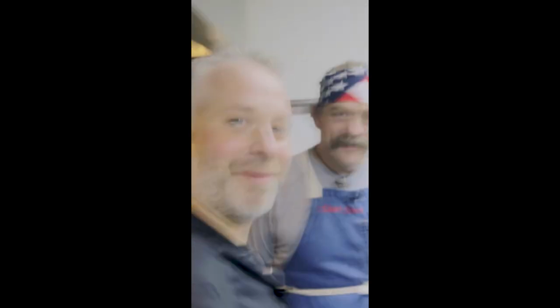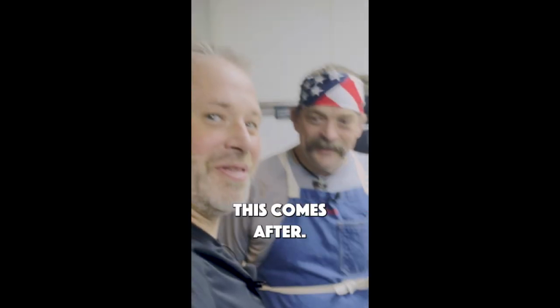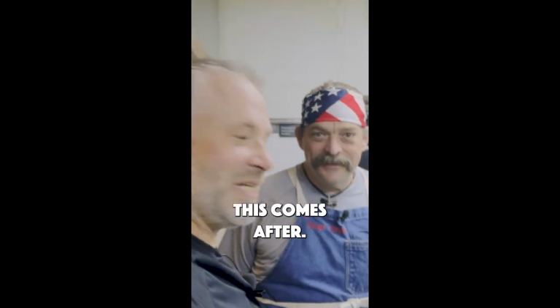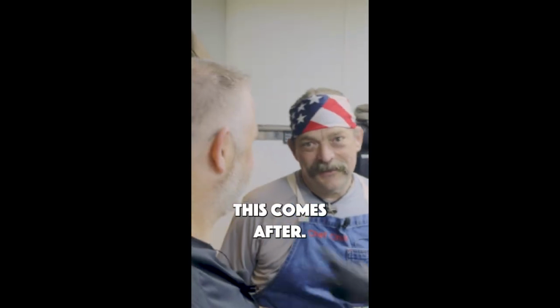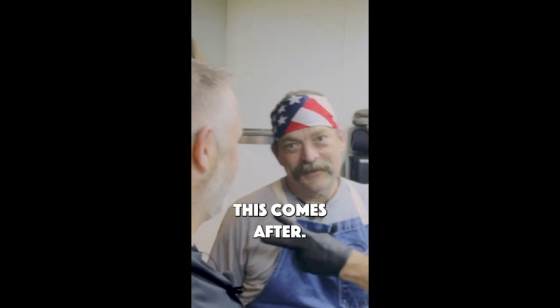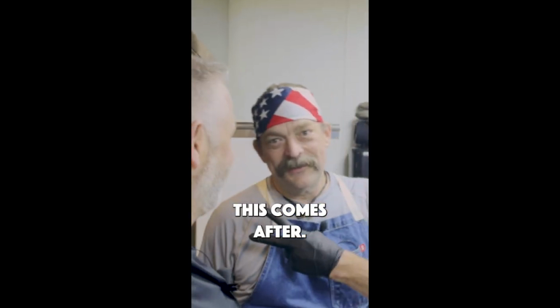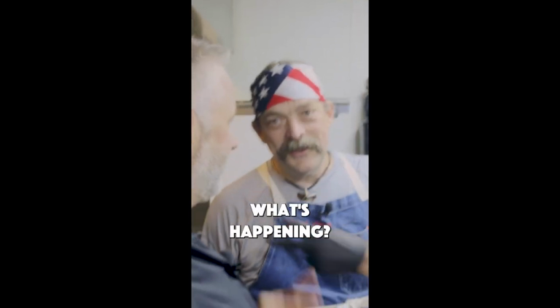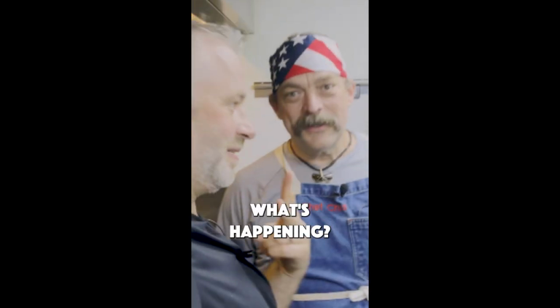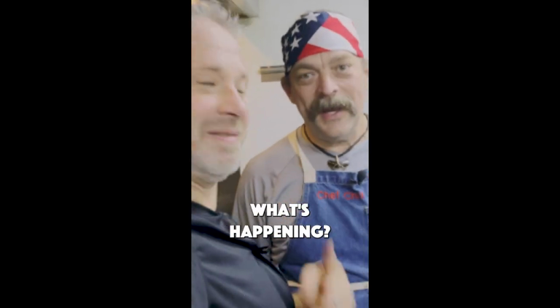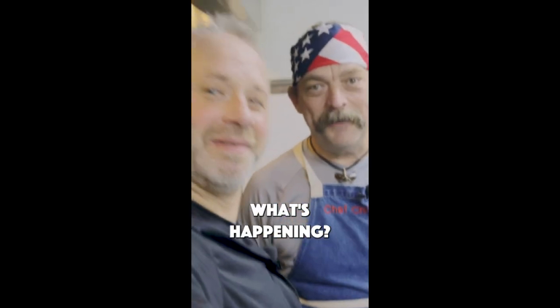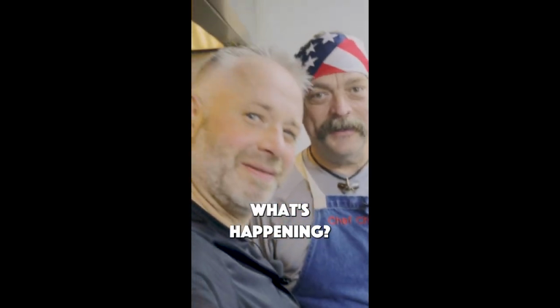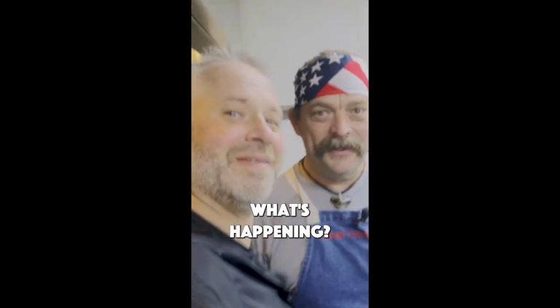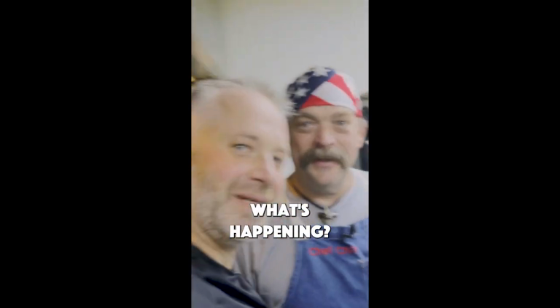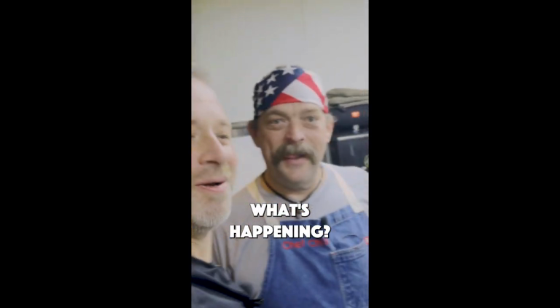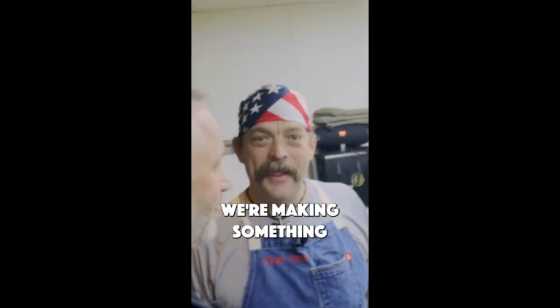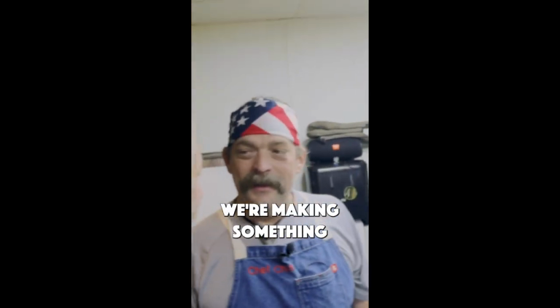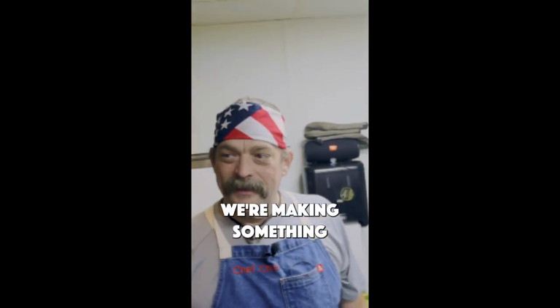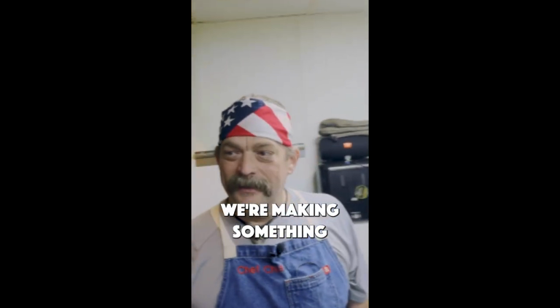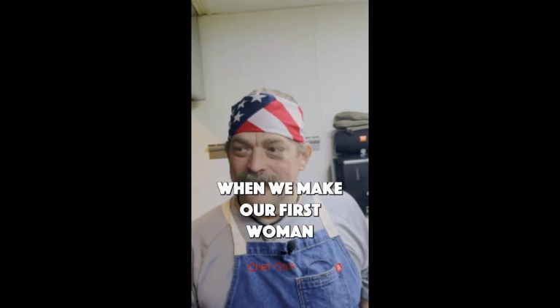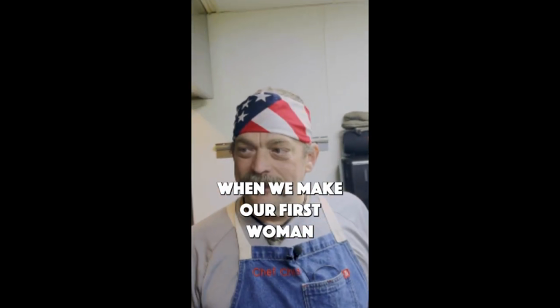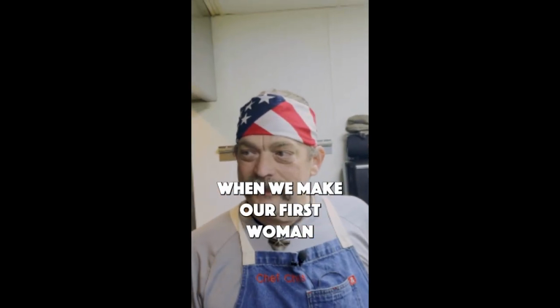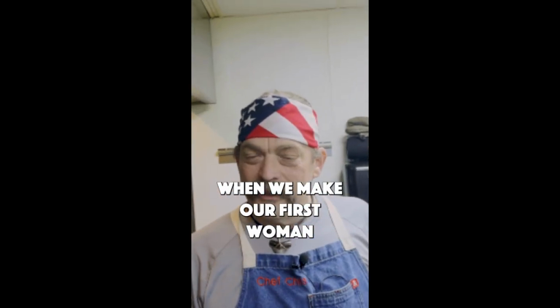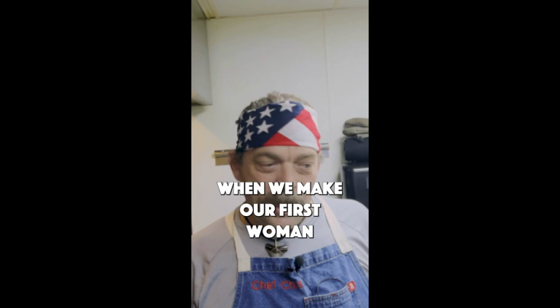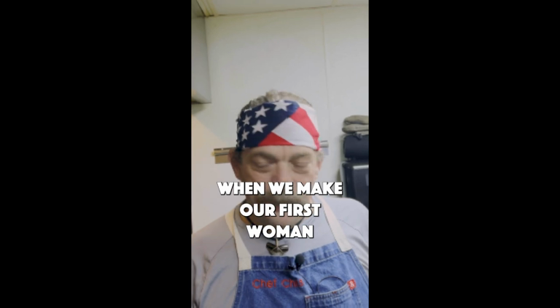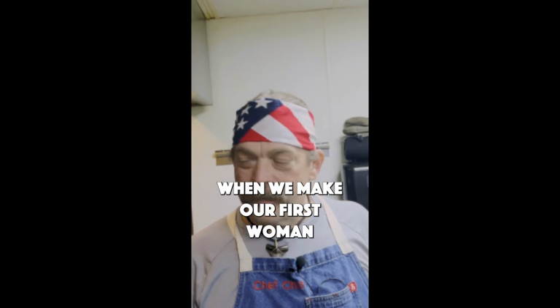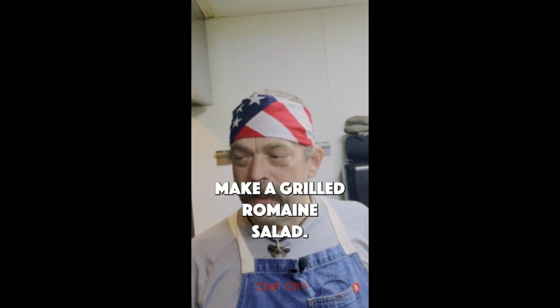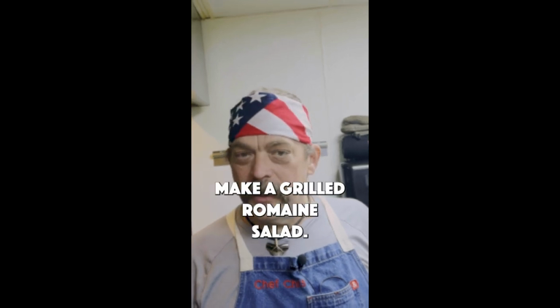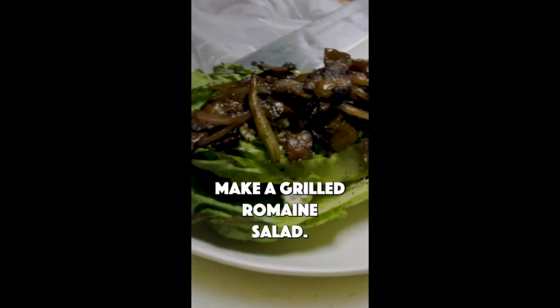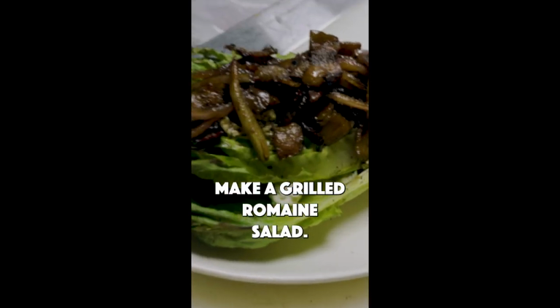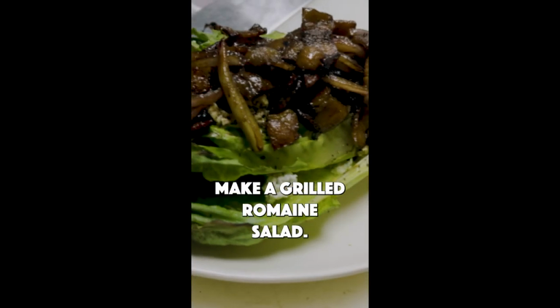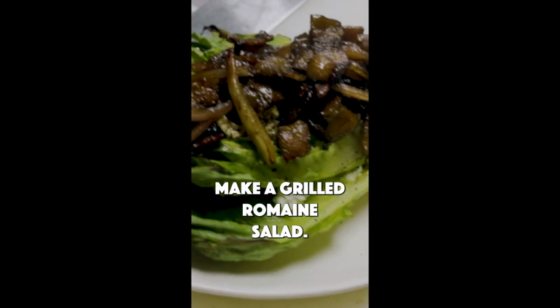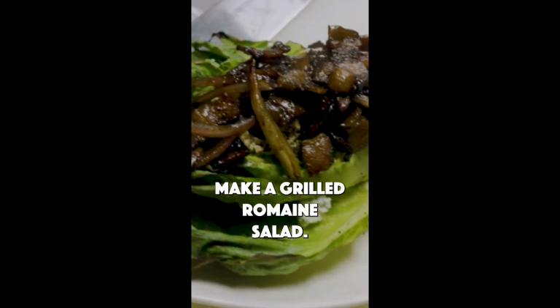What are the cases with Chef Chris? What's happening? We're making something — first we're going to make a grilled romaine salad.